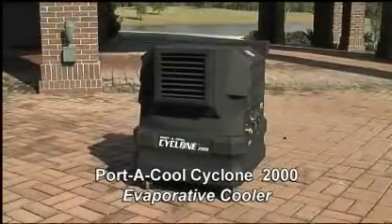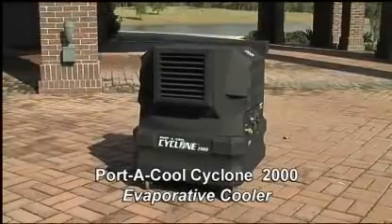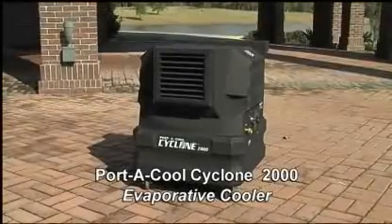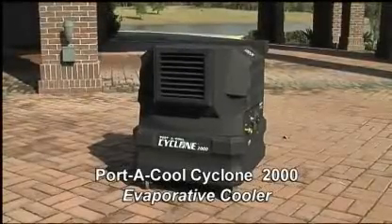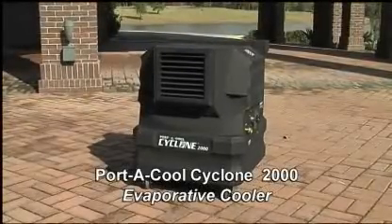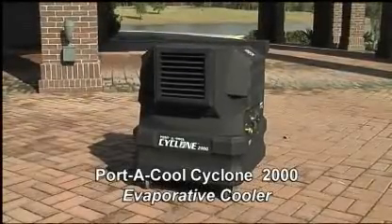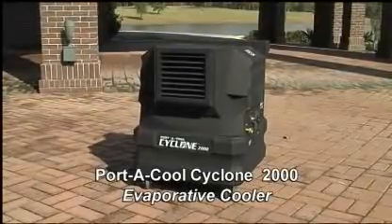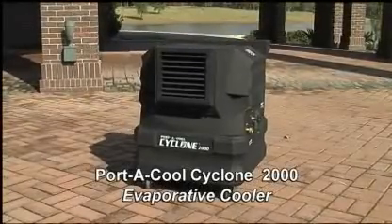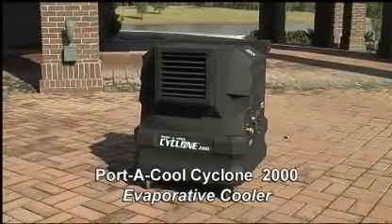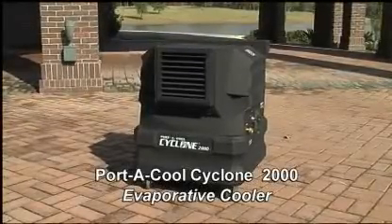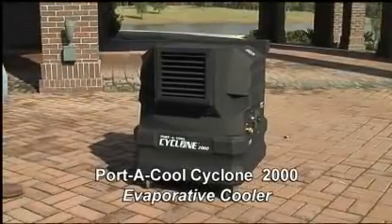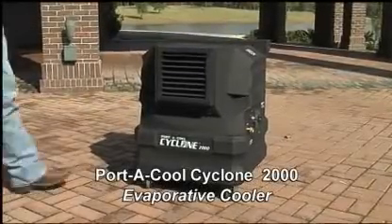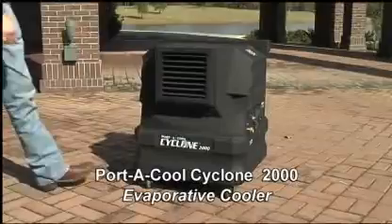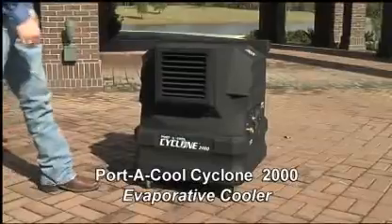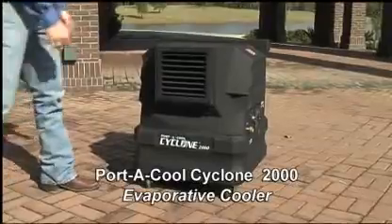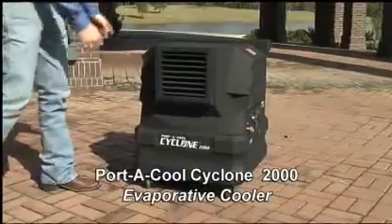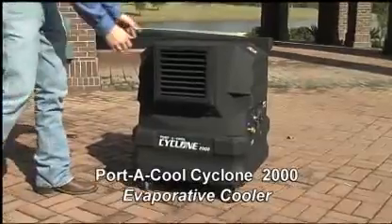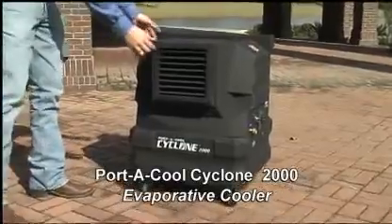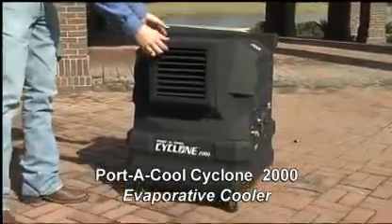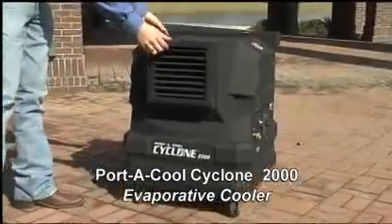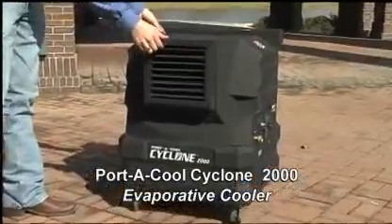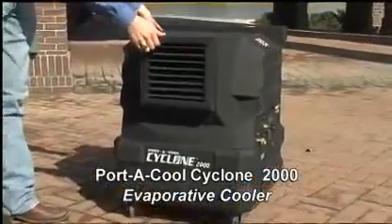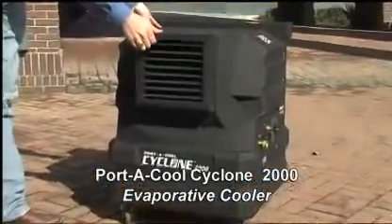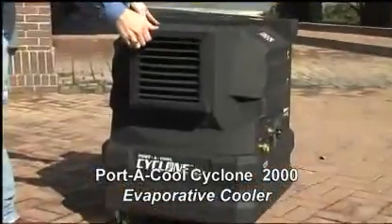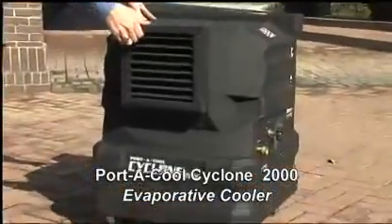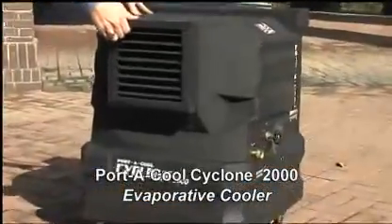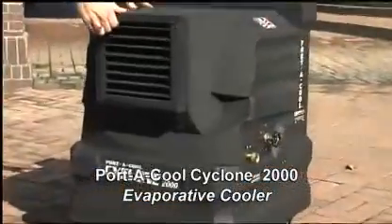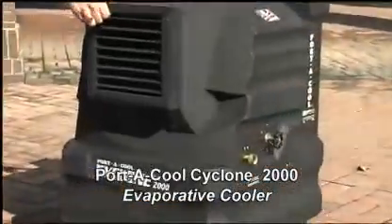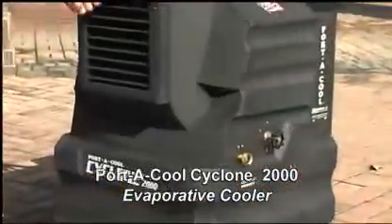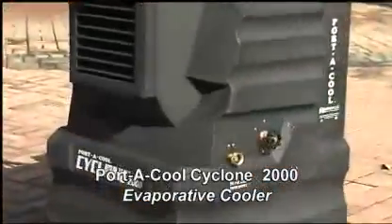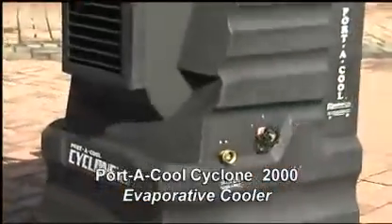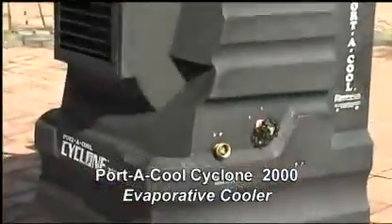Today we're reviewing the PortaCool Cyclone 2000 2-Speed Evaporative Cooler.